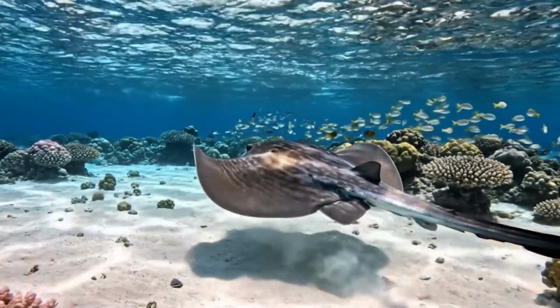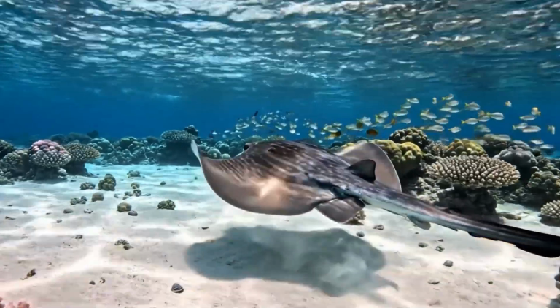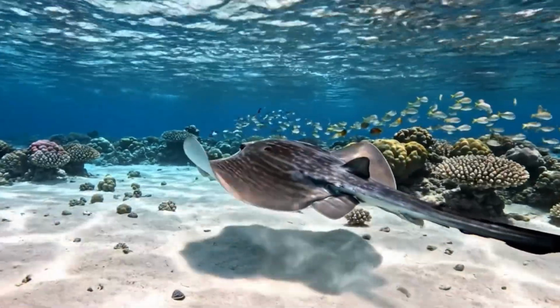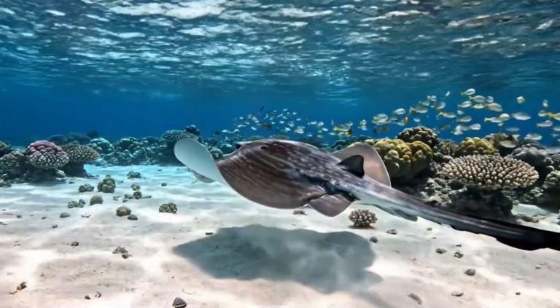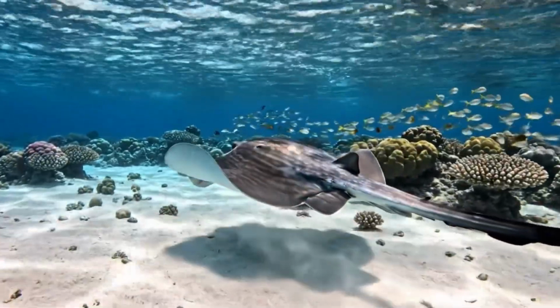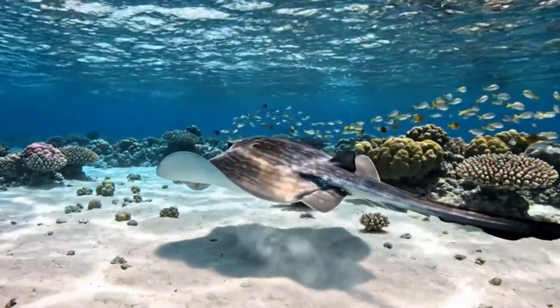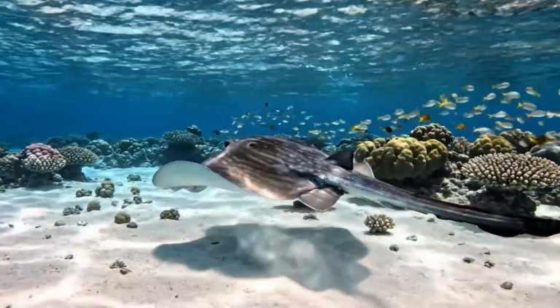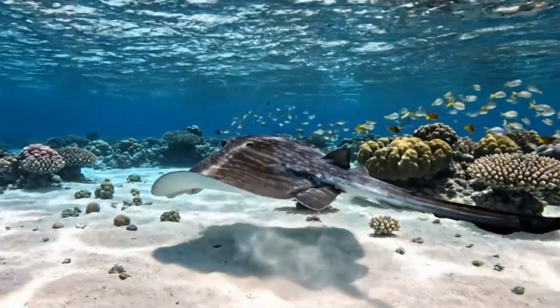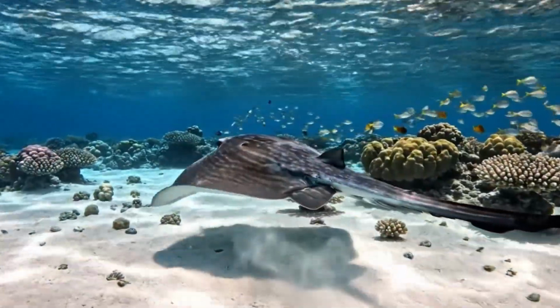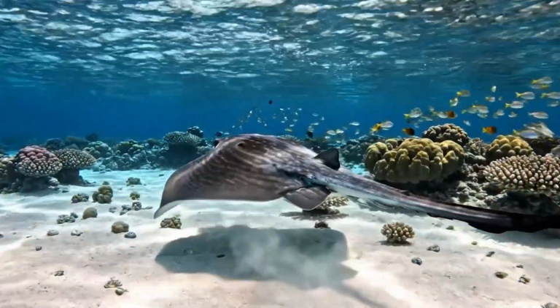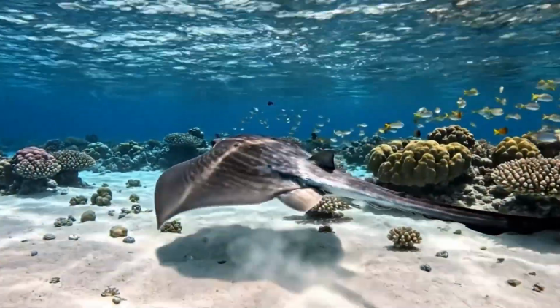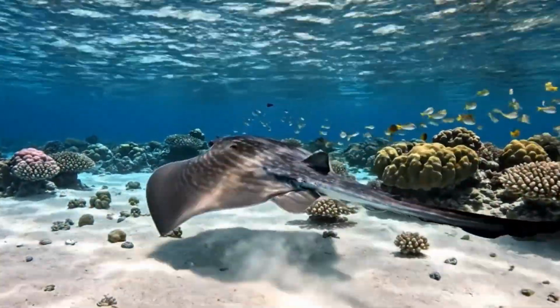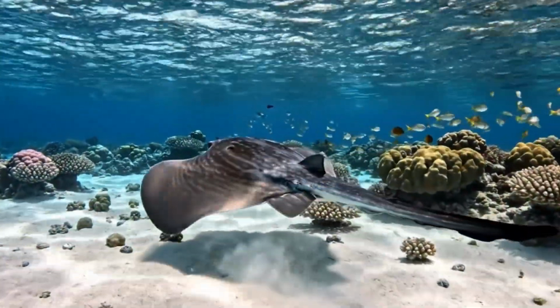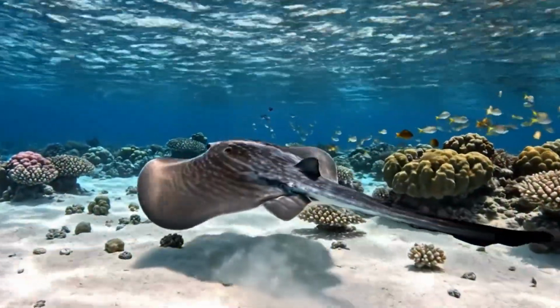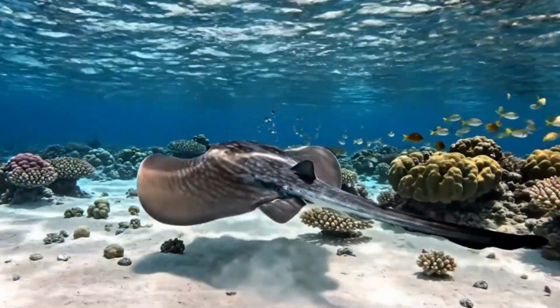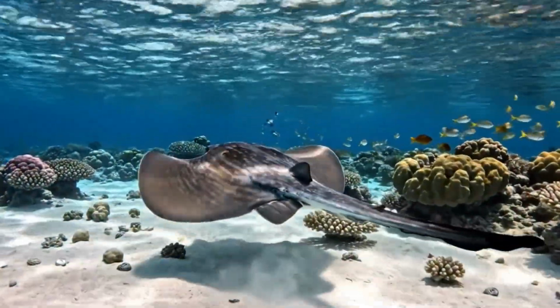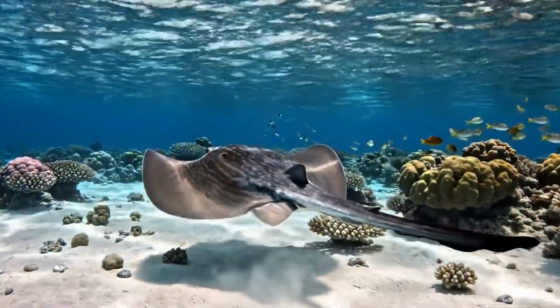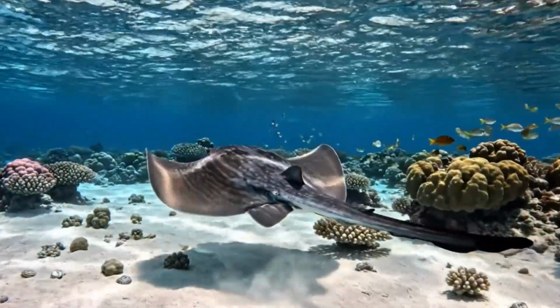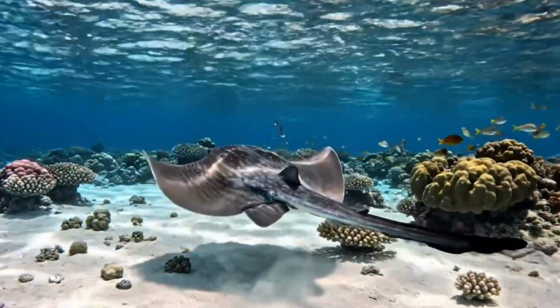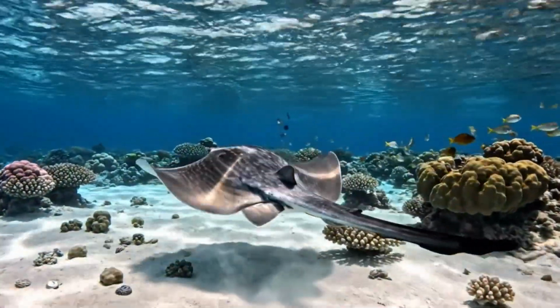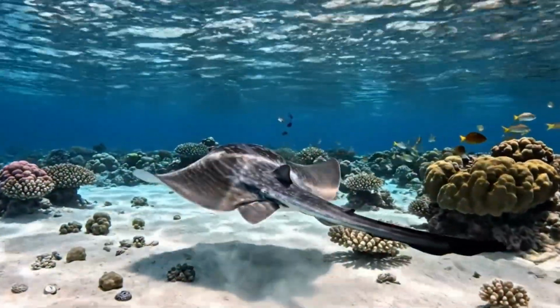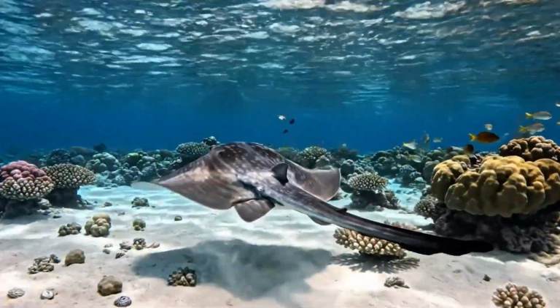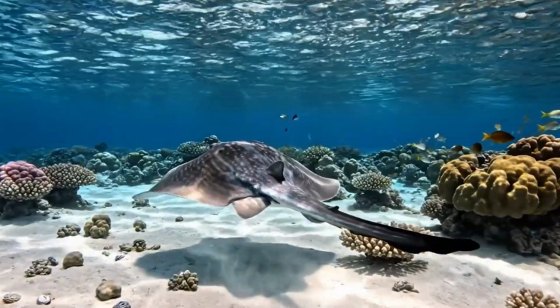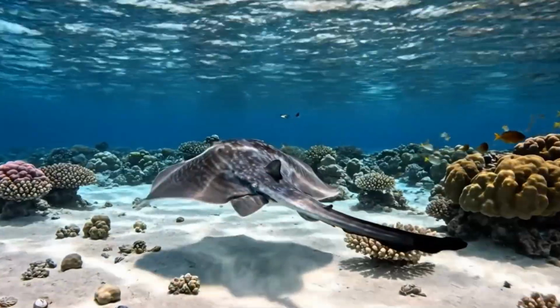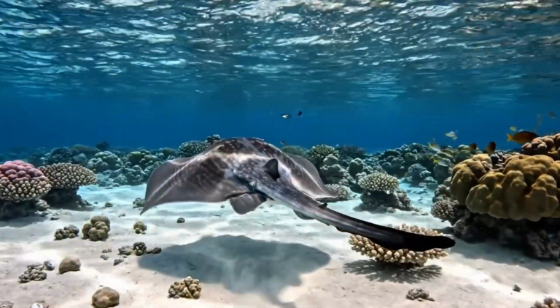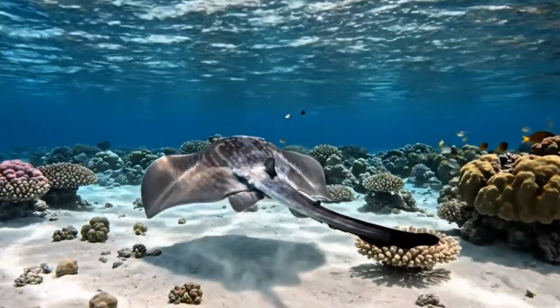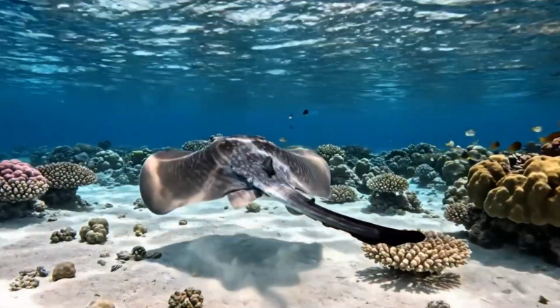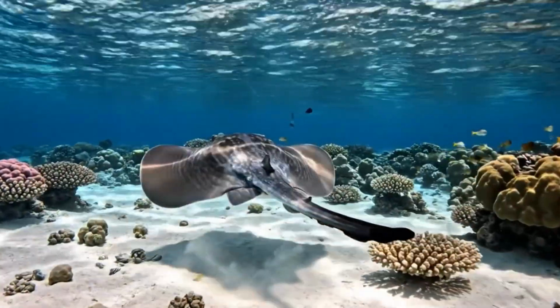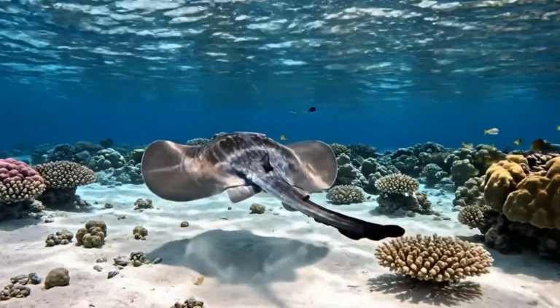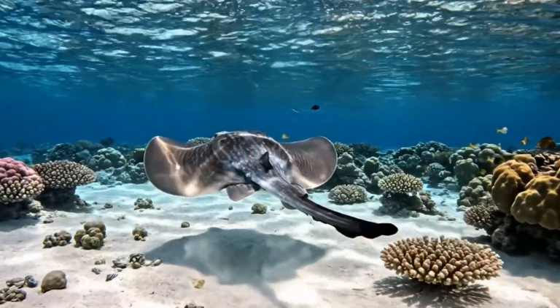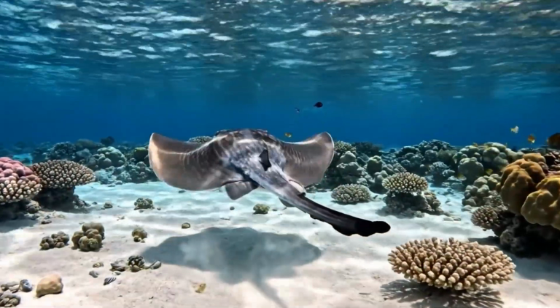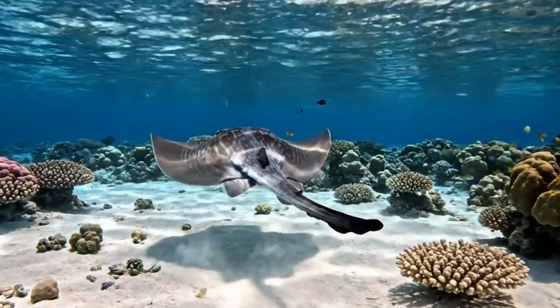Here's a stingray. It's flat and gray with a sharp tail, living in tropical waters.